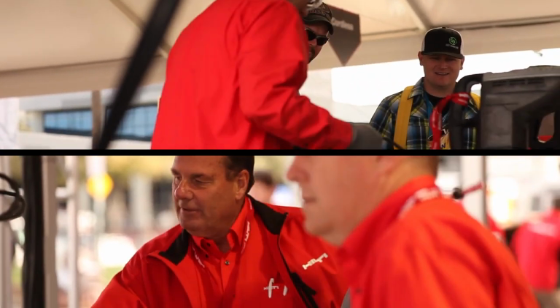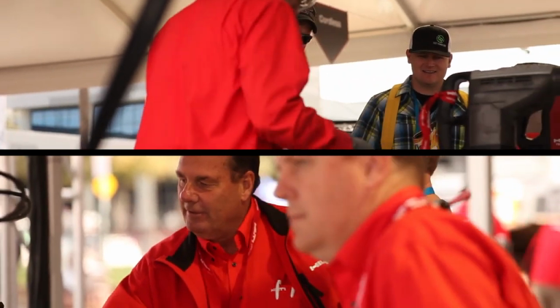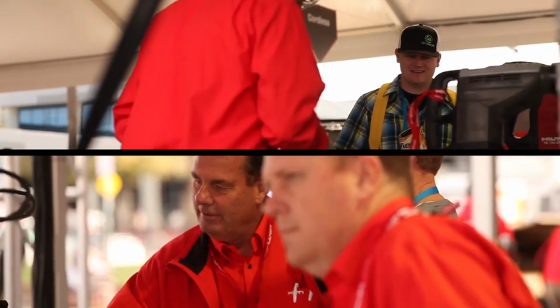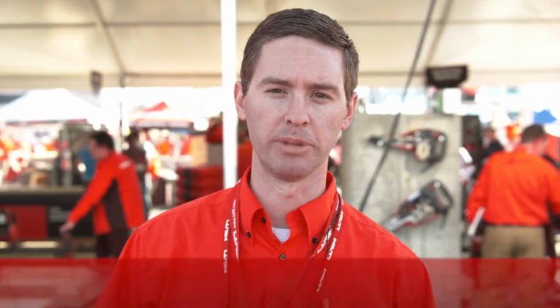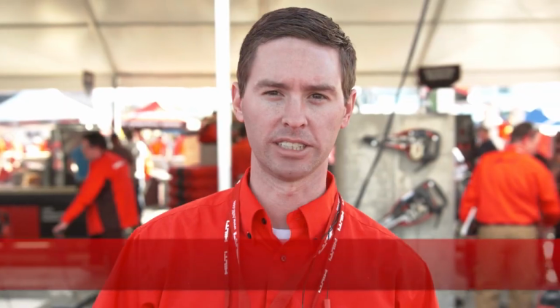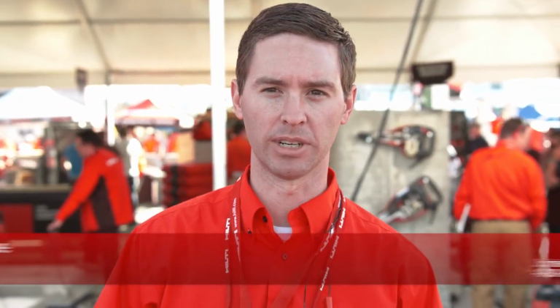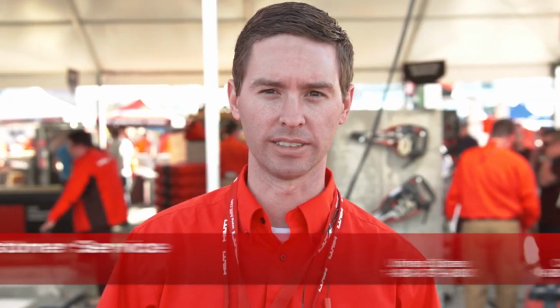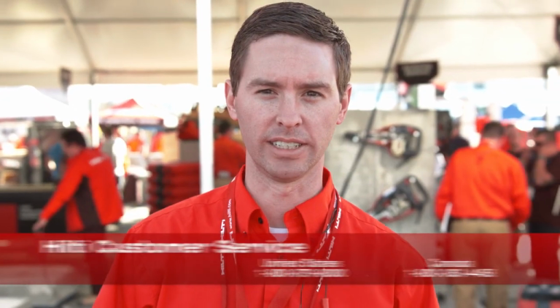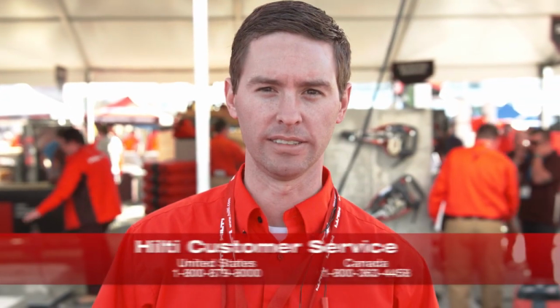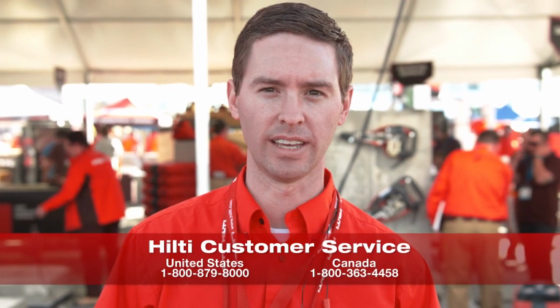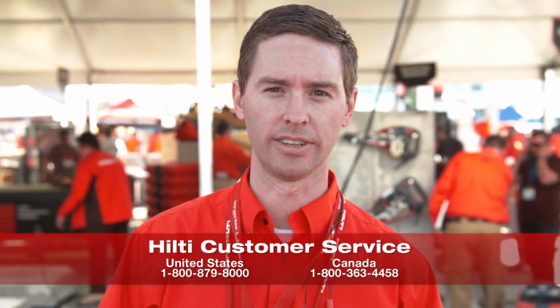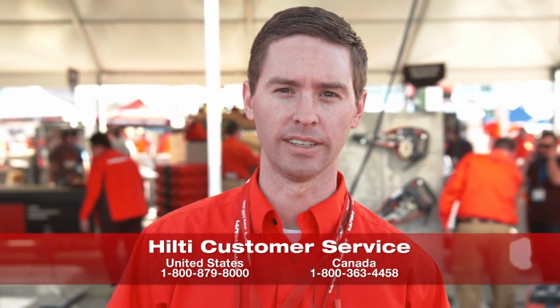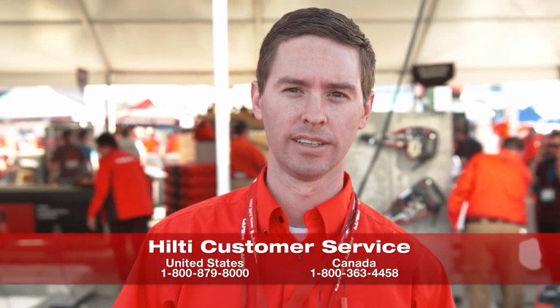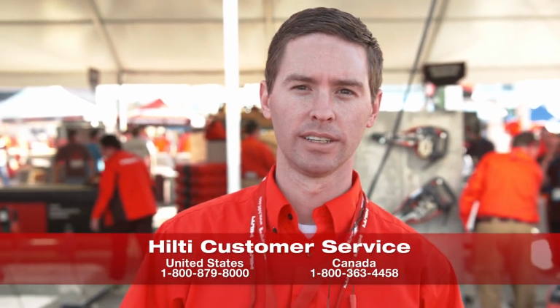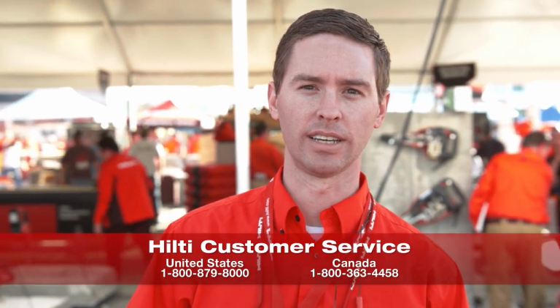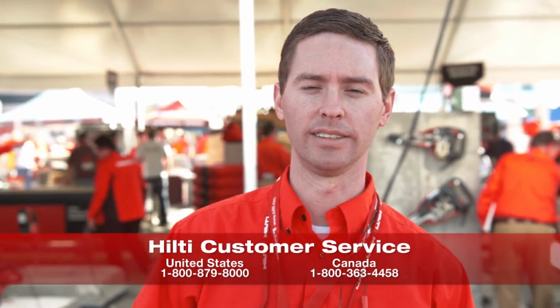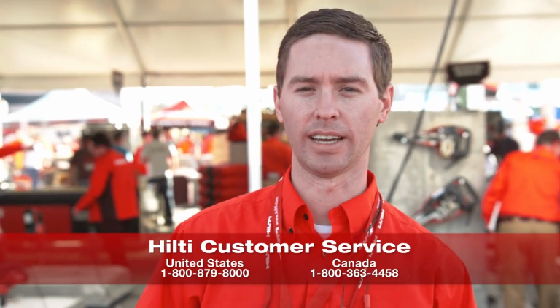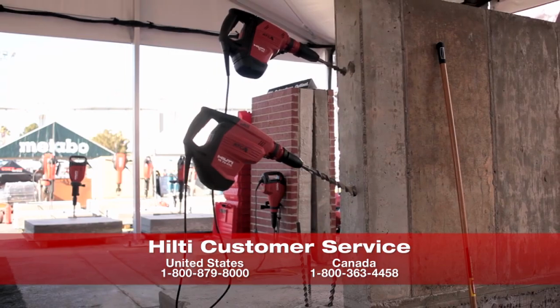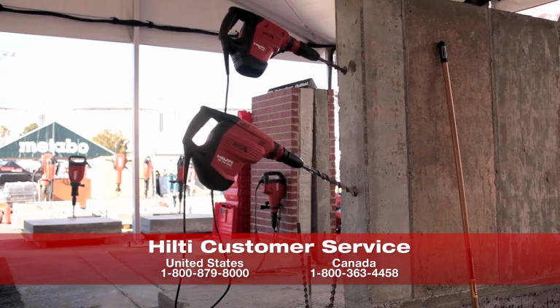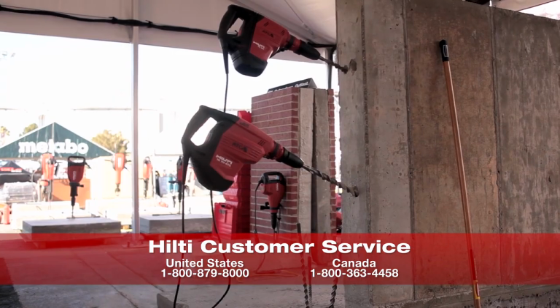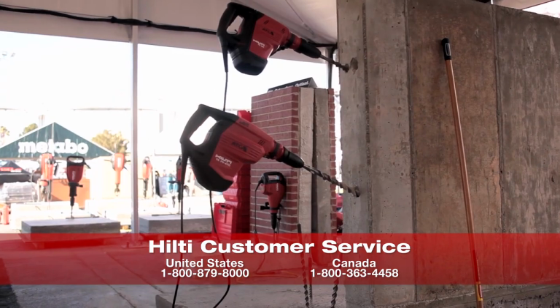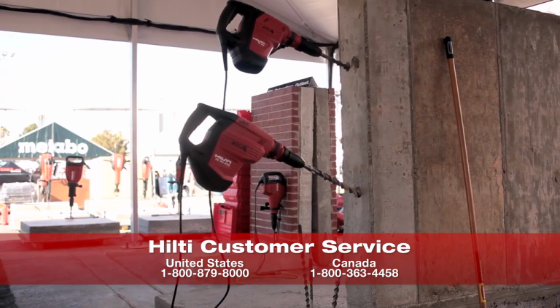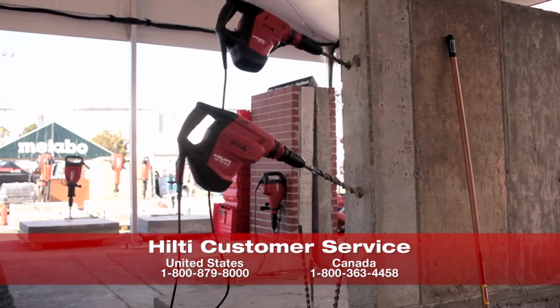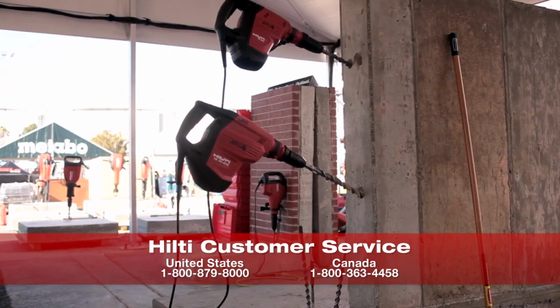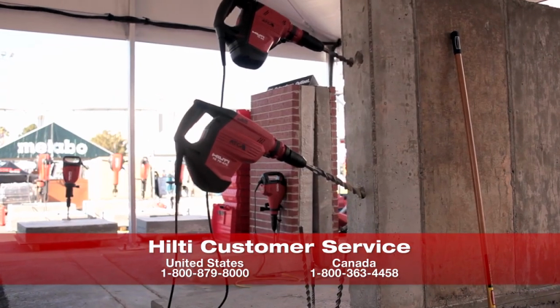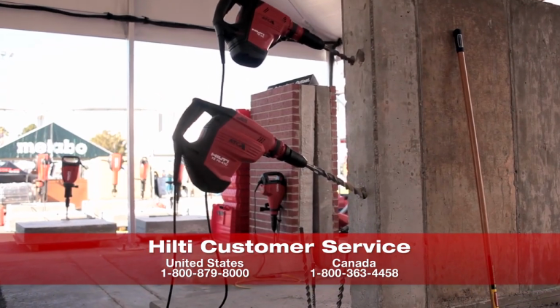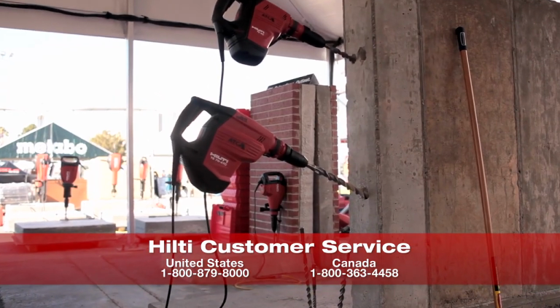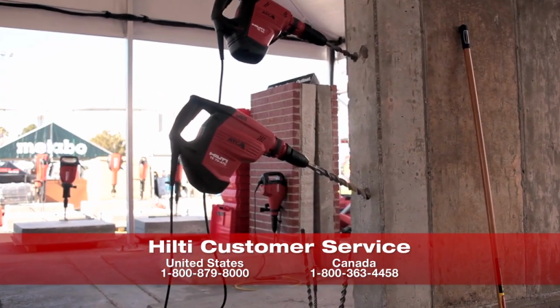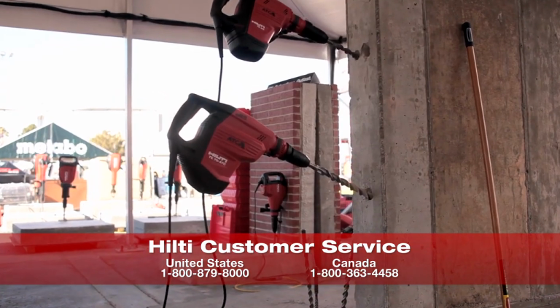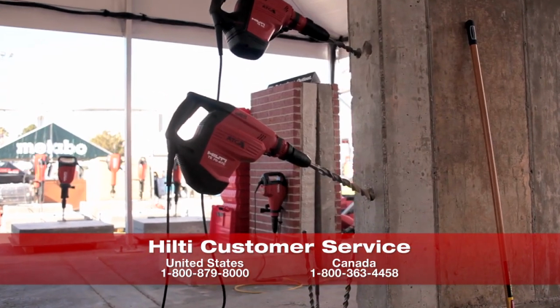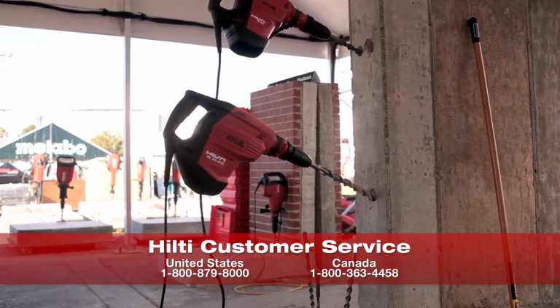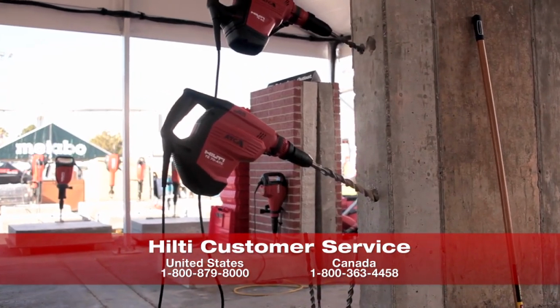For more information about the TE70, contact customer service or your local account manager.